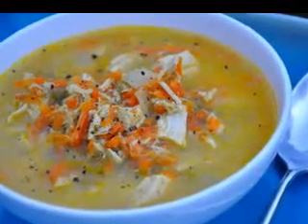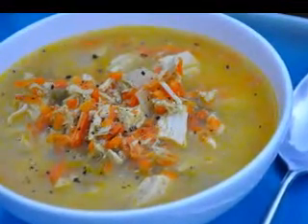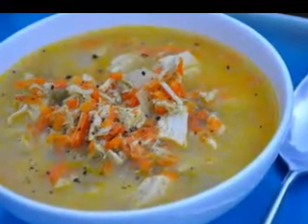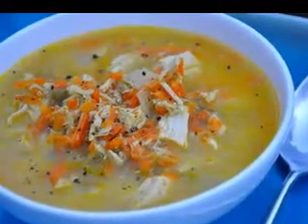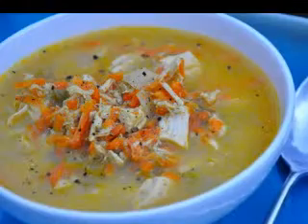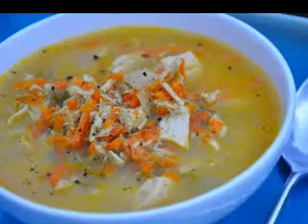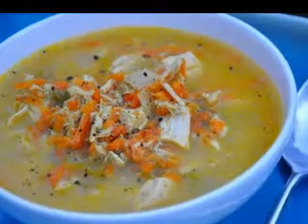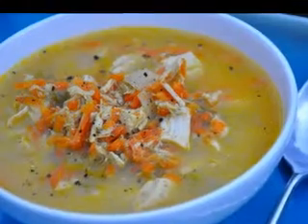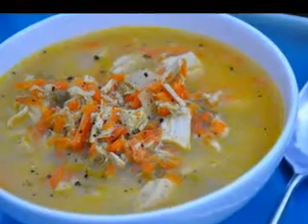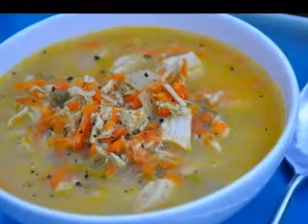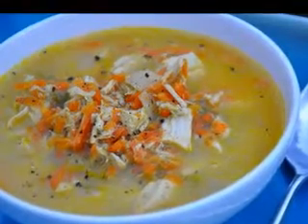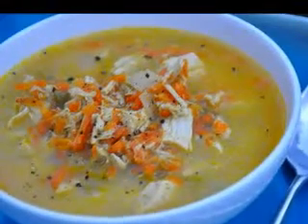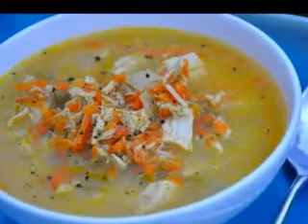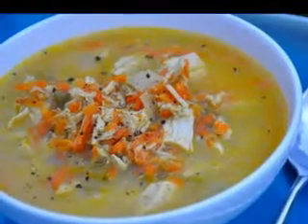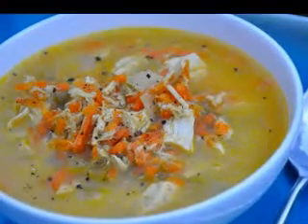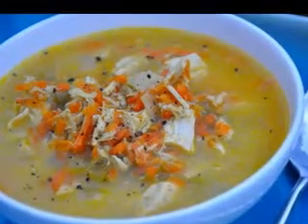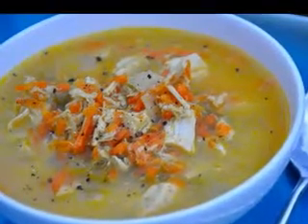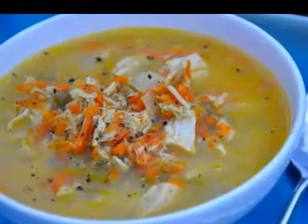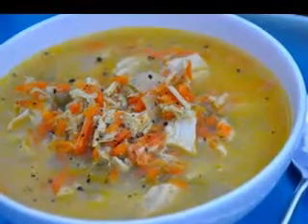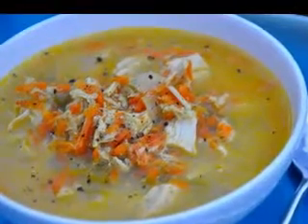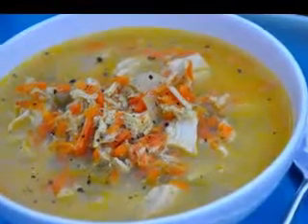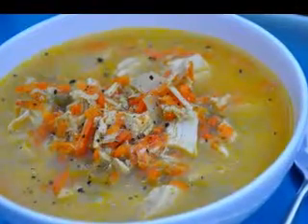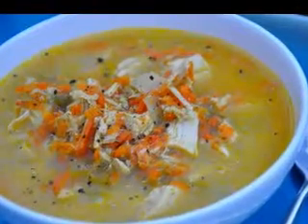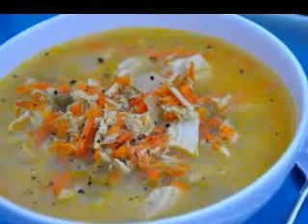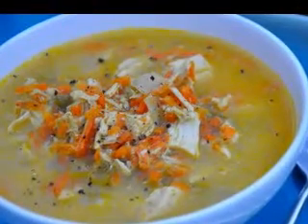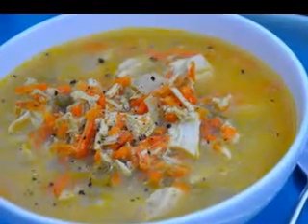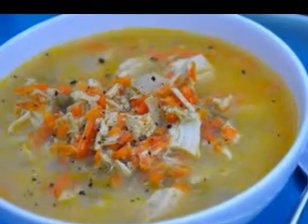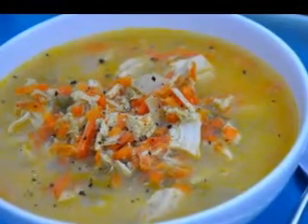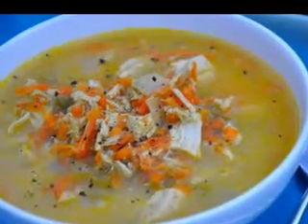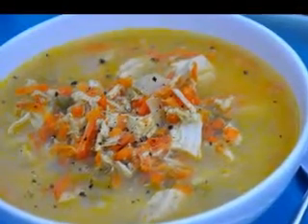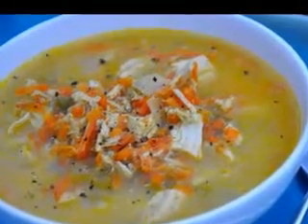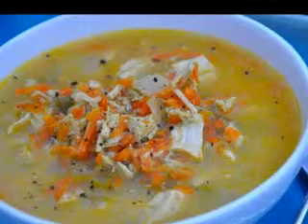You see over there the orange pumpkin, green leeks, white onion — pumpkin and leeks.